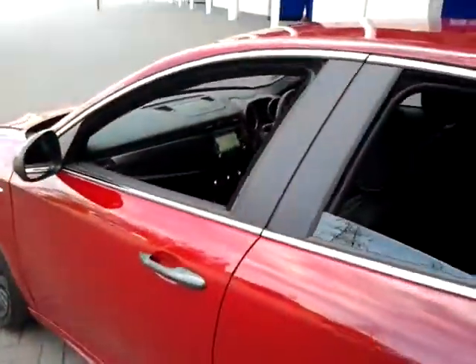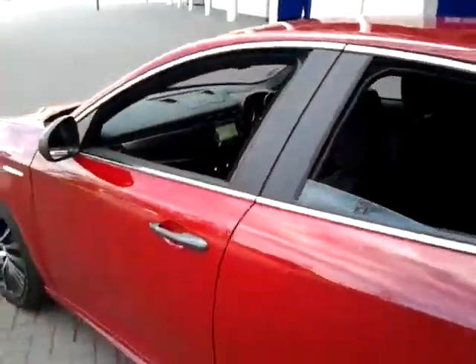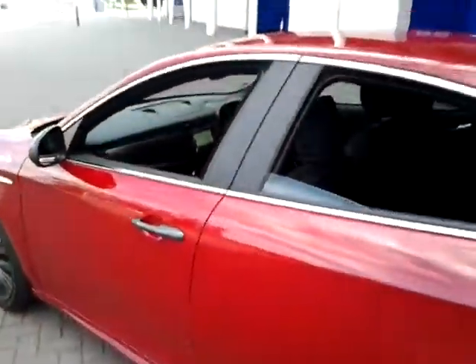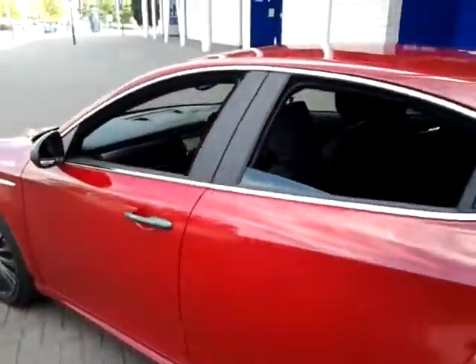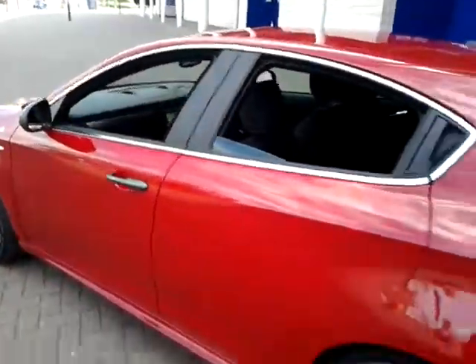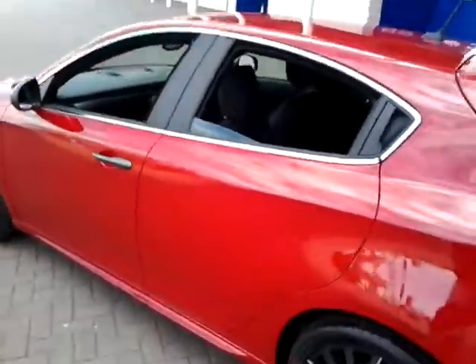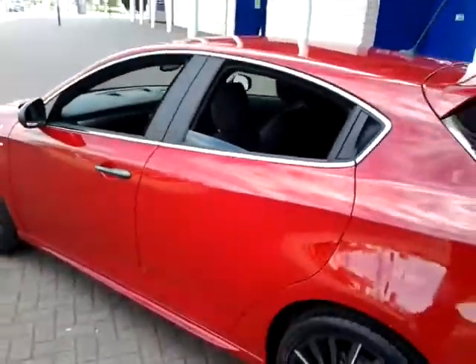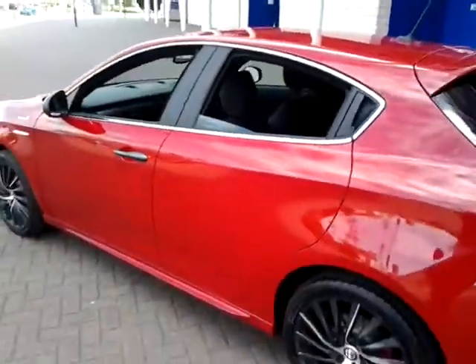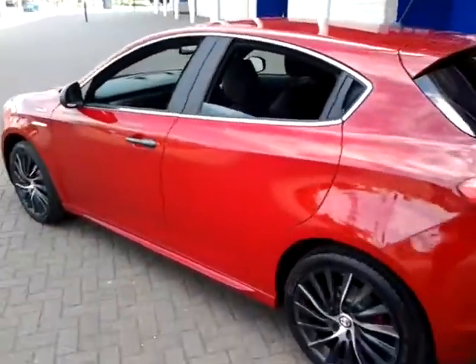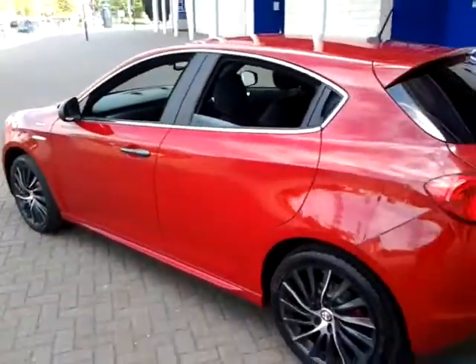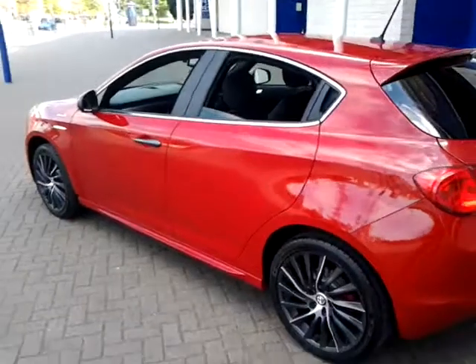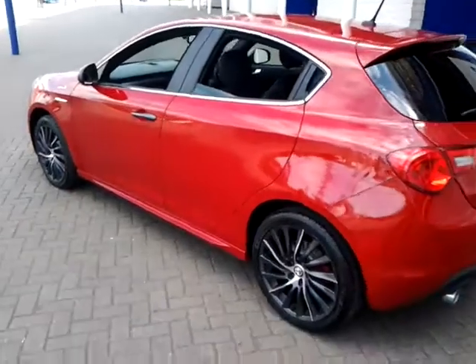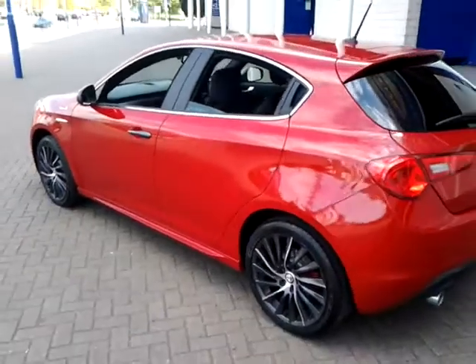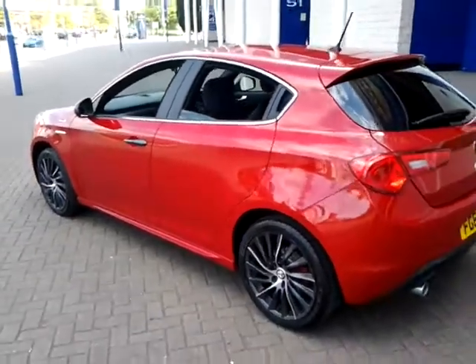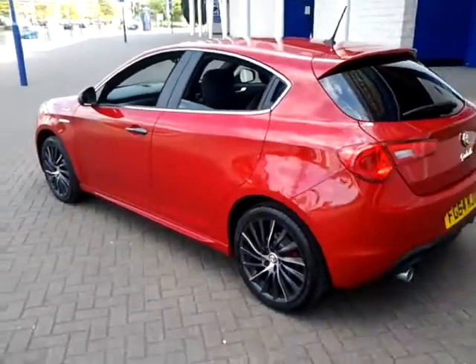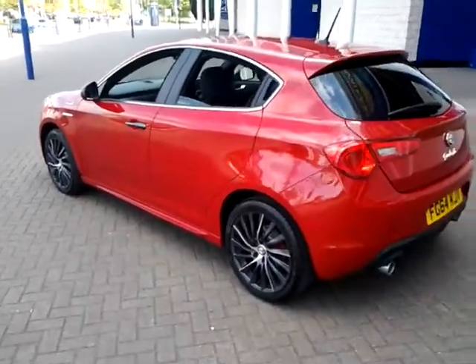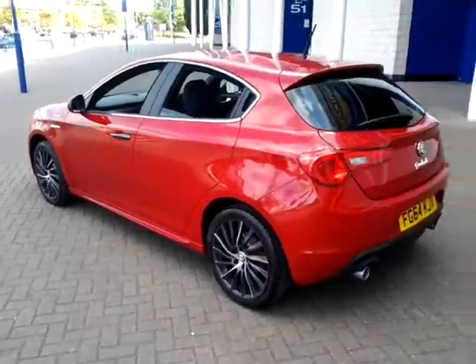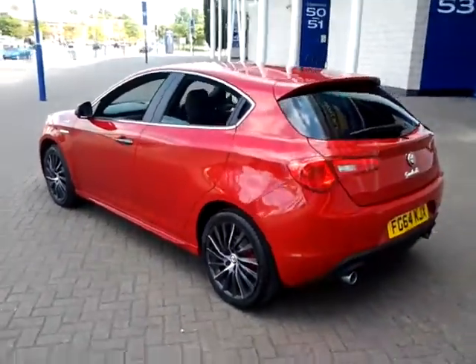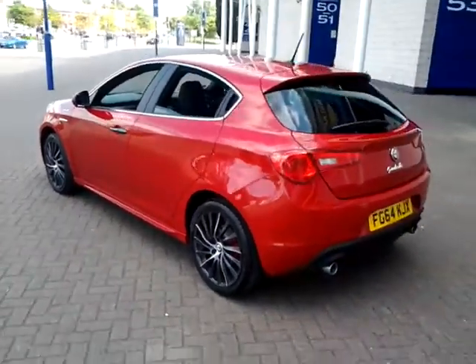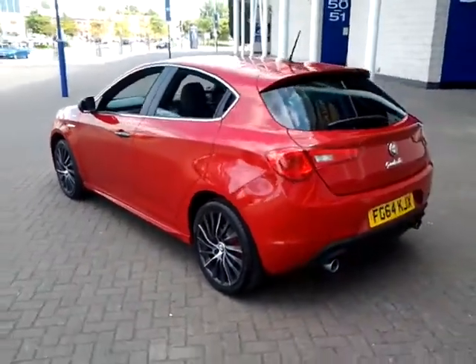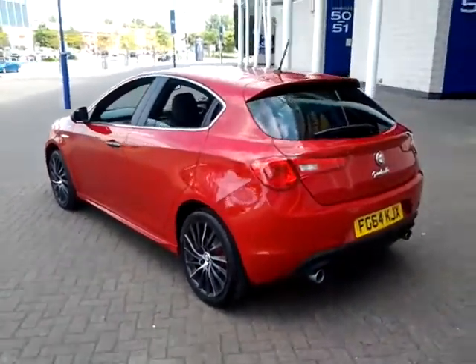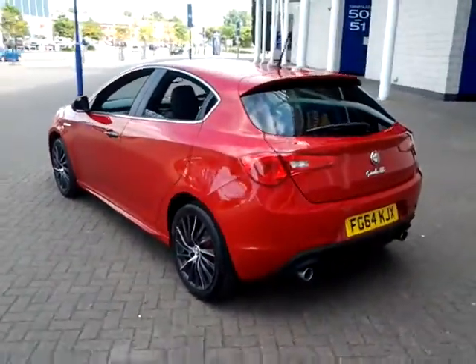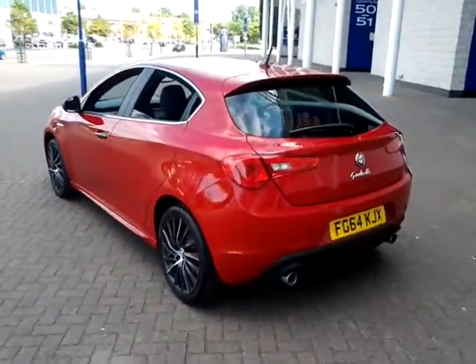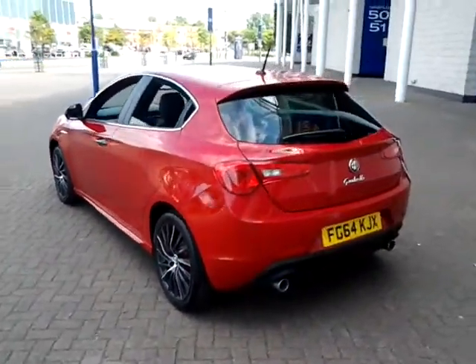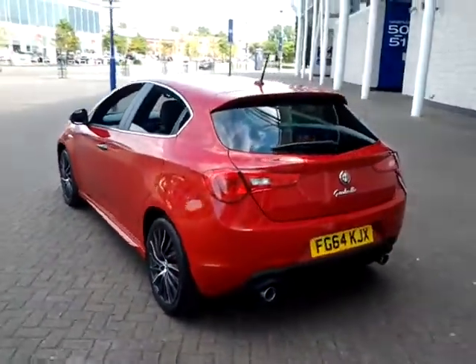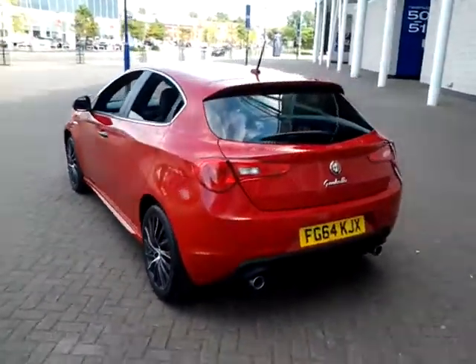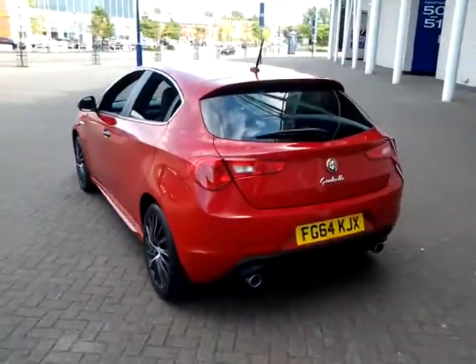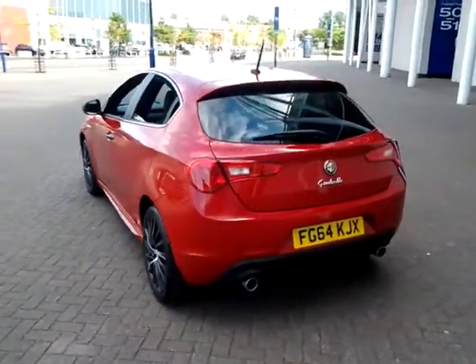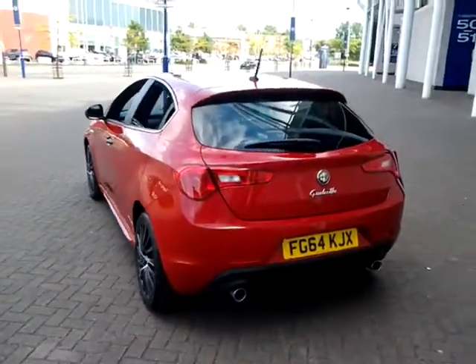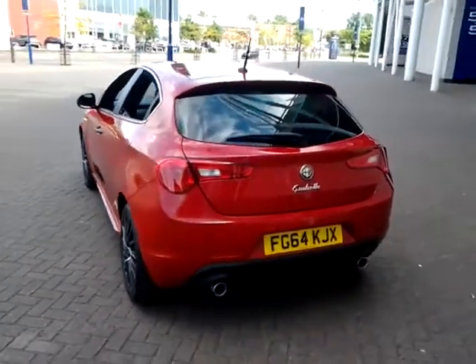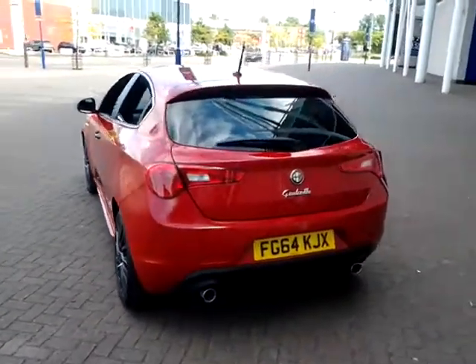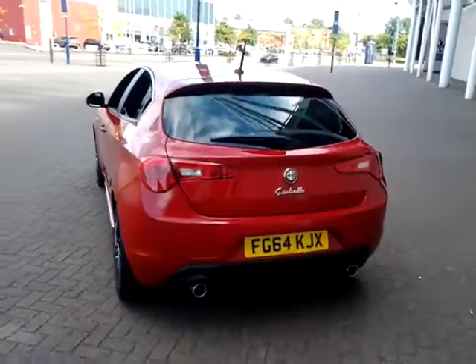Don't forget, for total peace of mind, this vehicle still has a remaining balance of manufacturer's warranty until 2018.